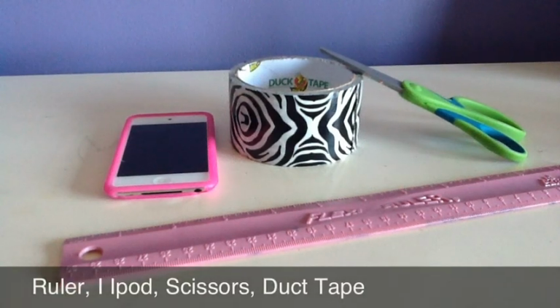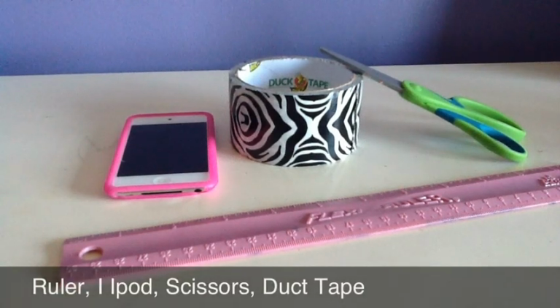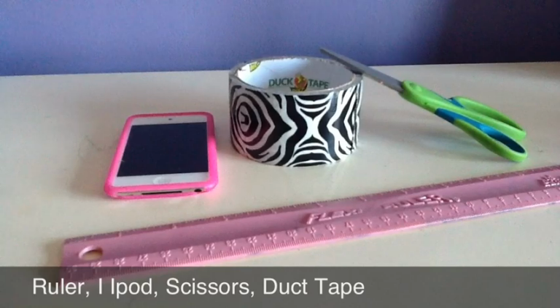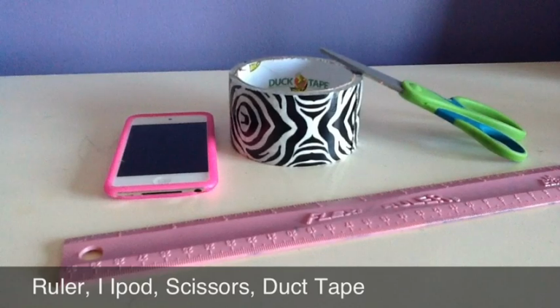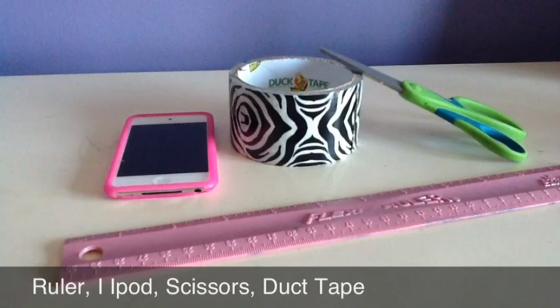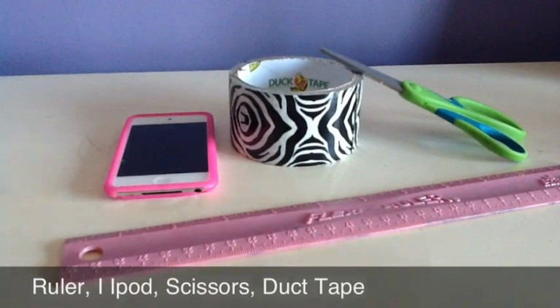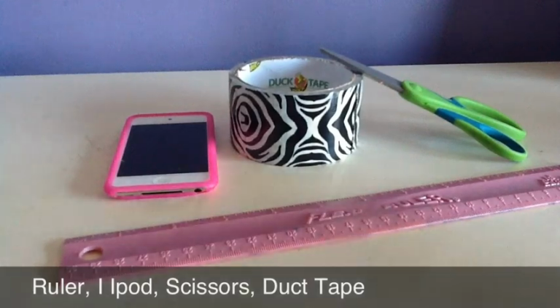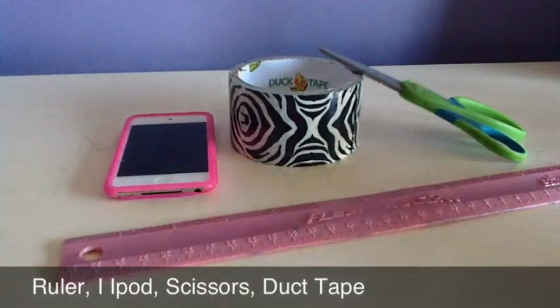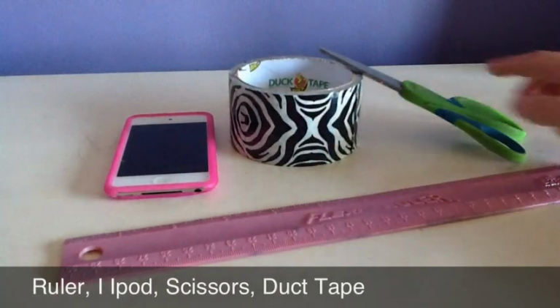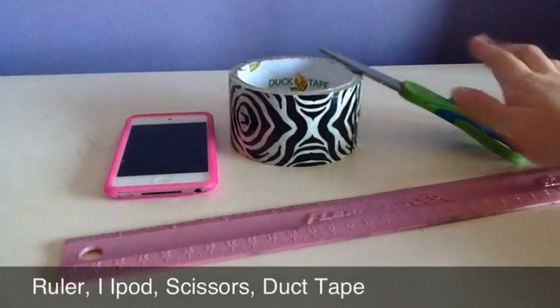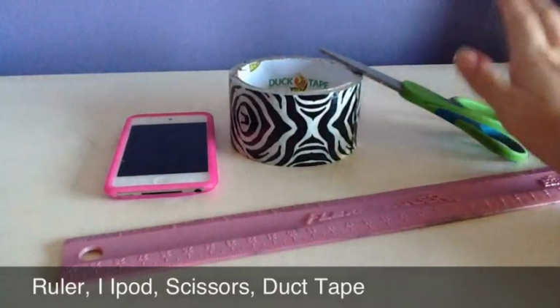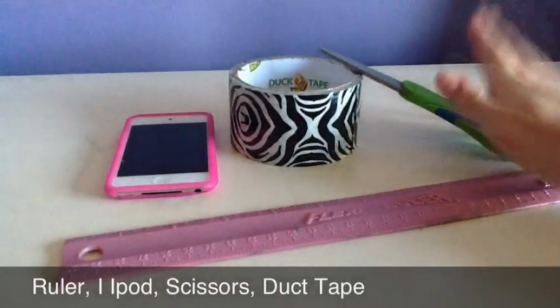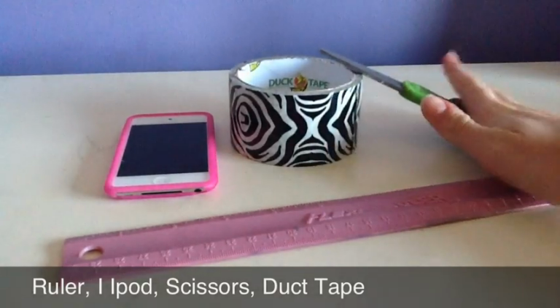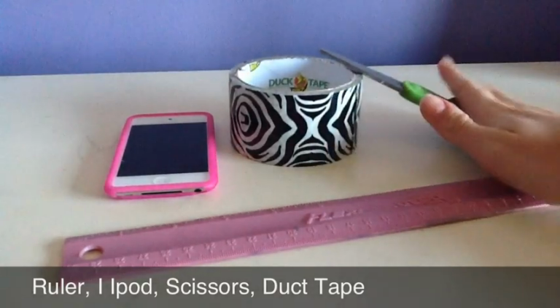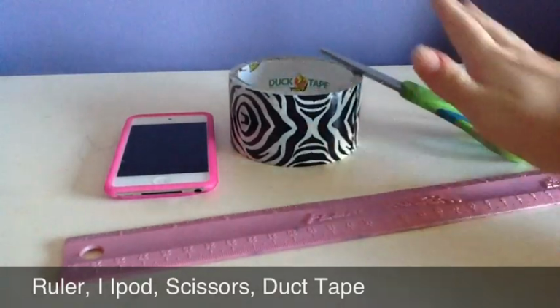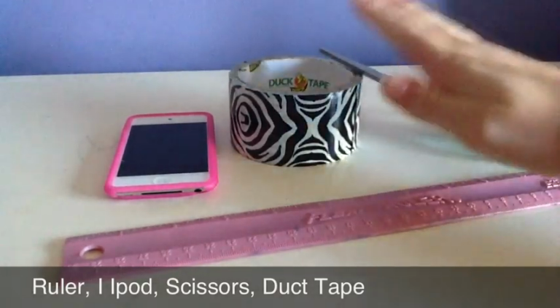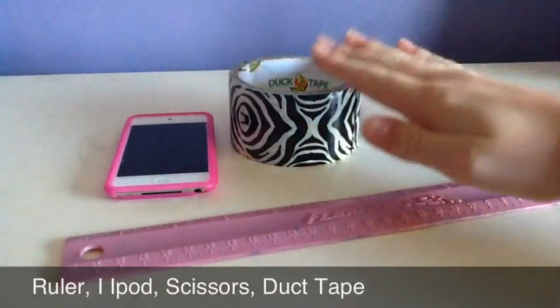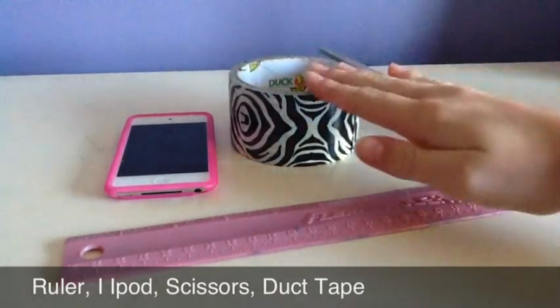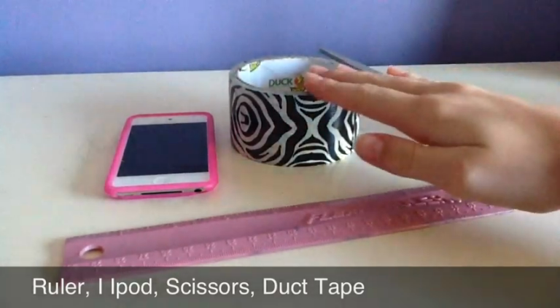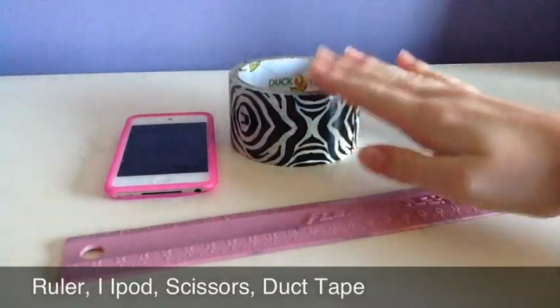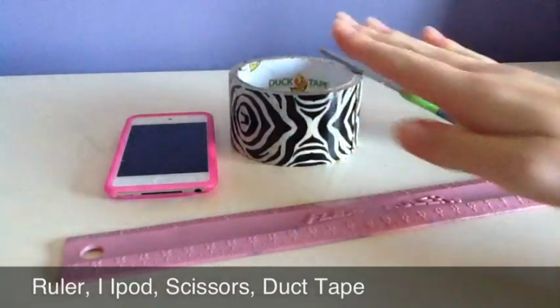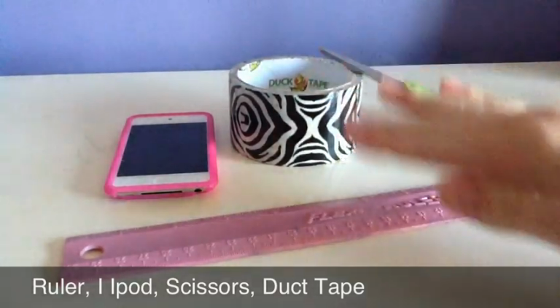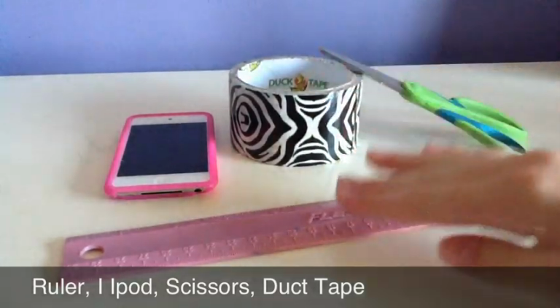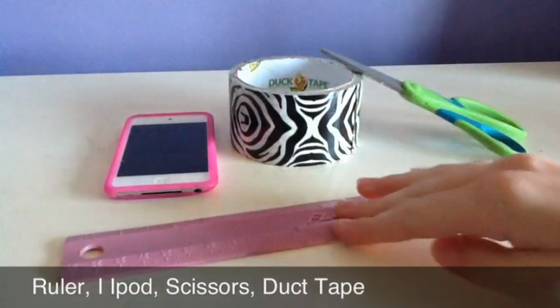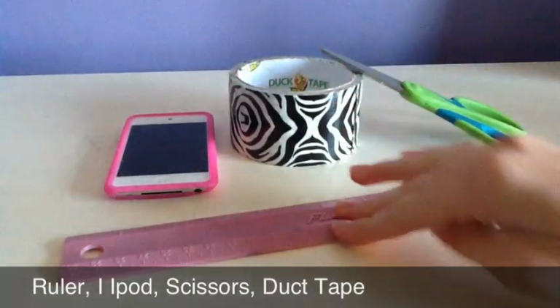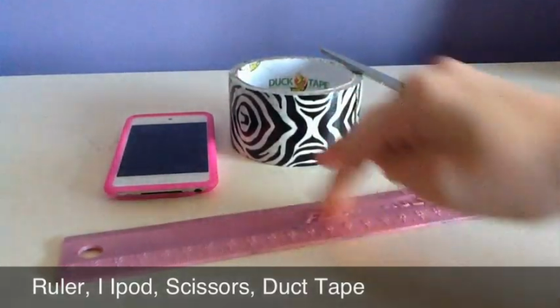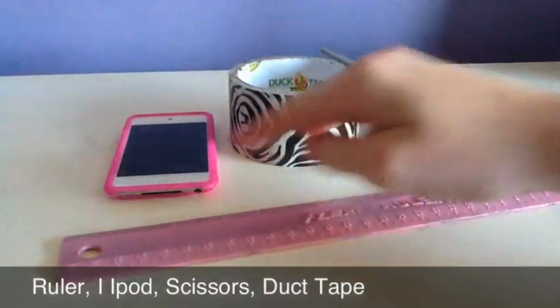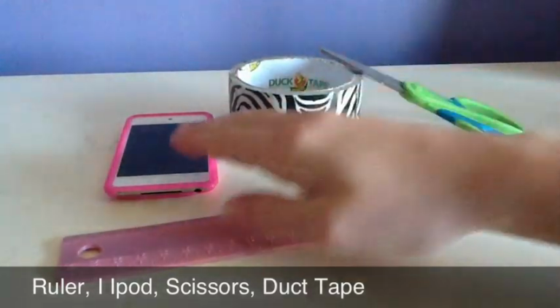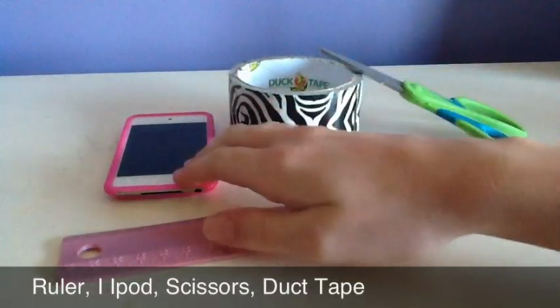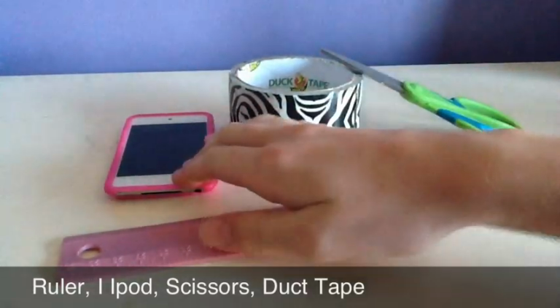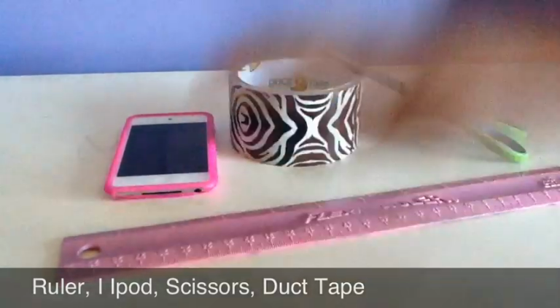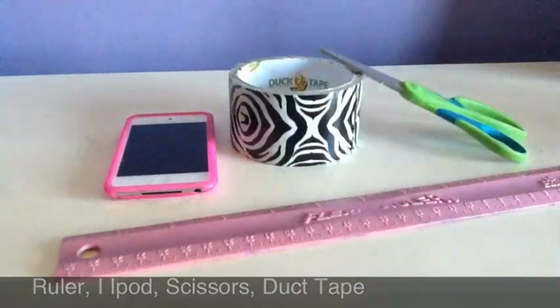So what you'll need for this is scissors, duct tape, a ruler, and an iPod.